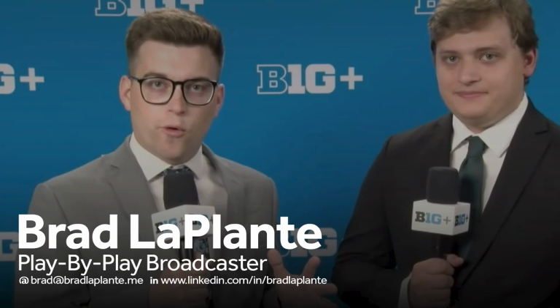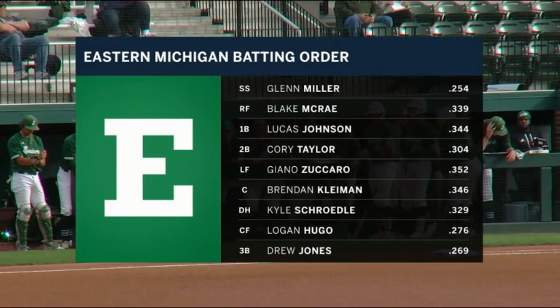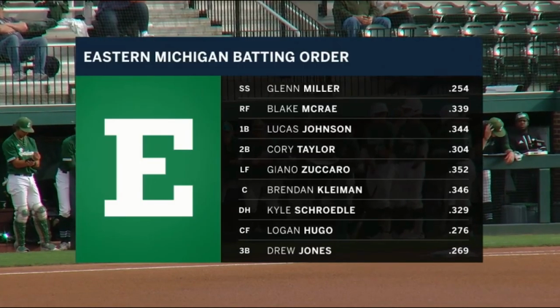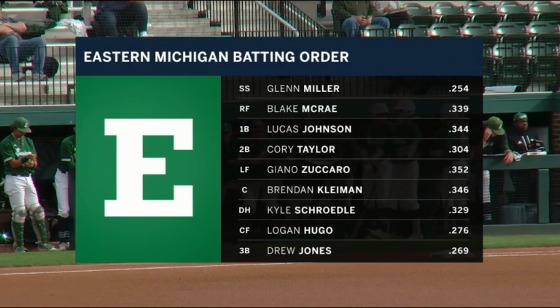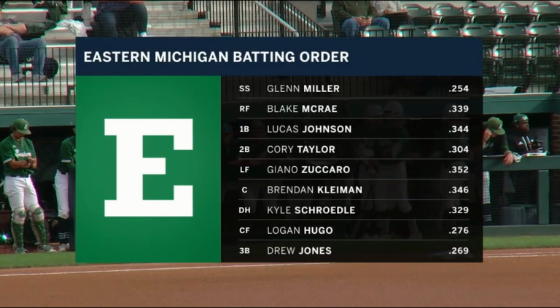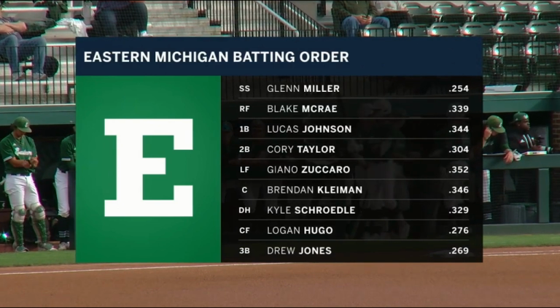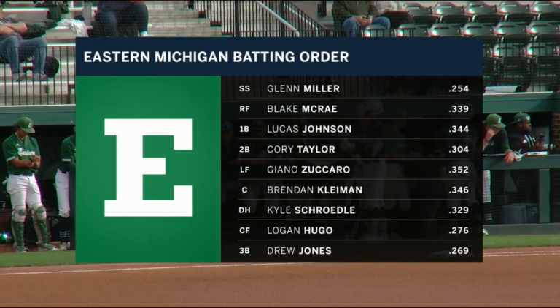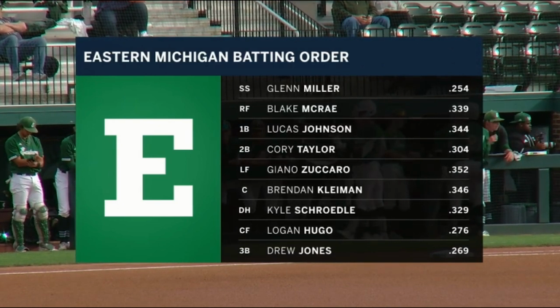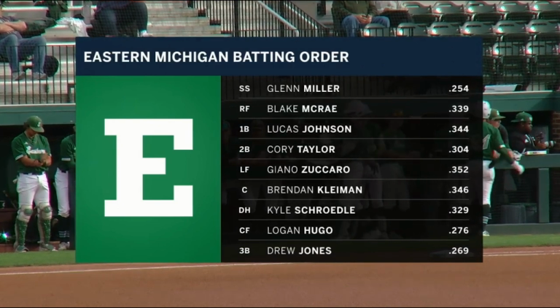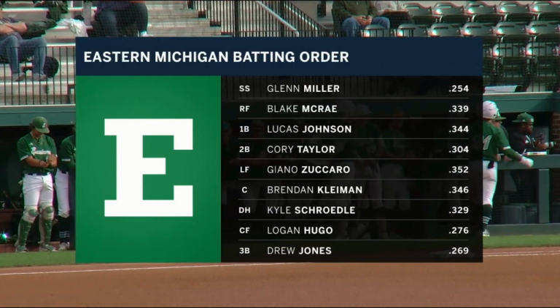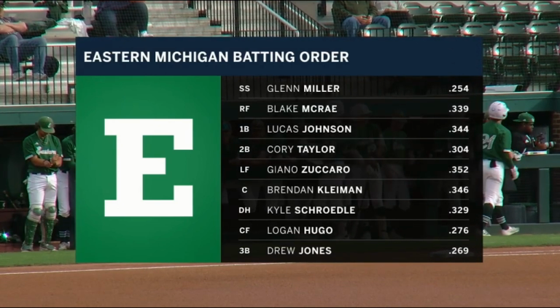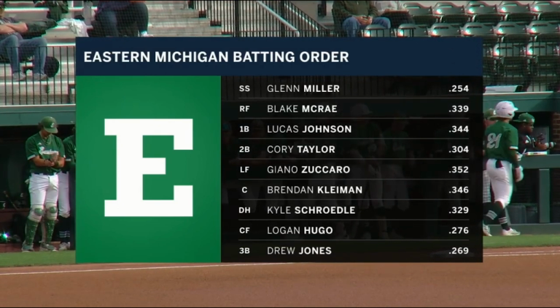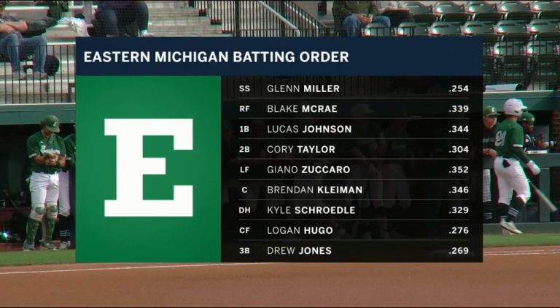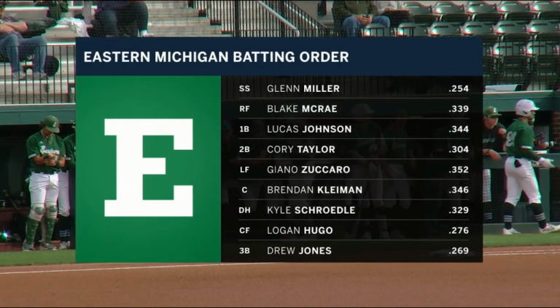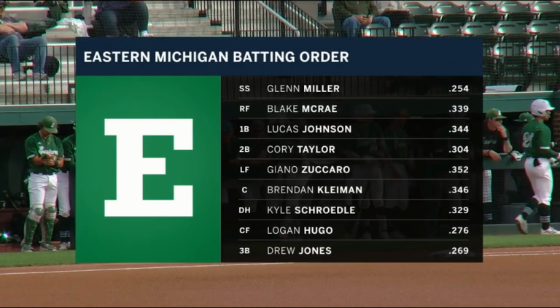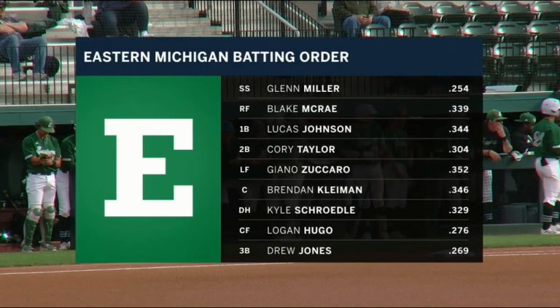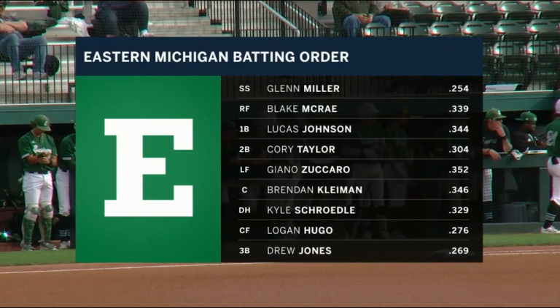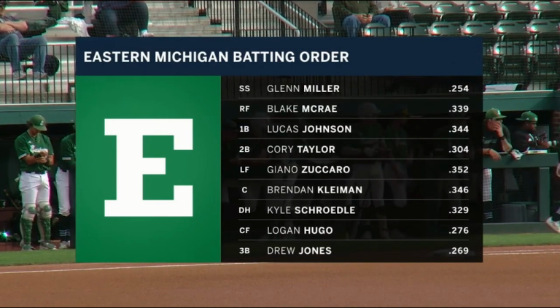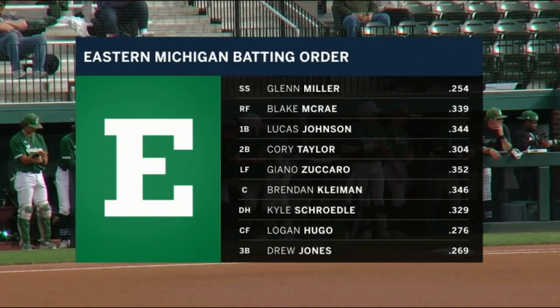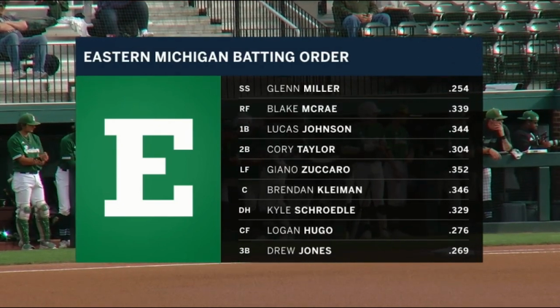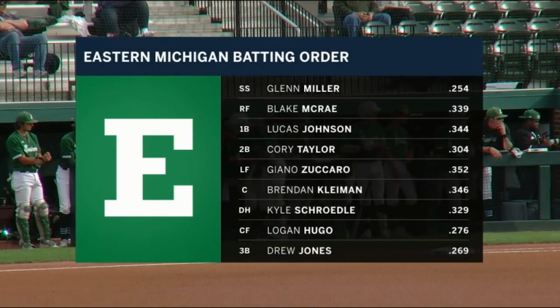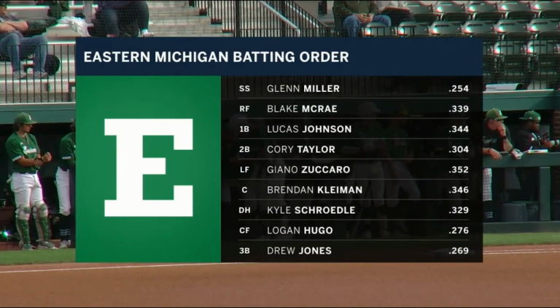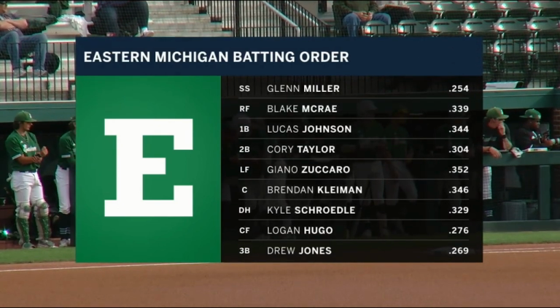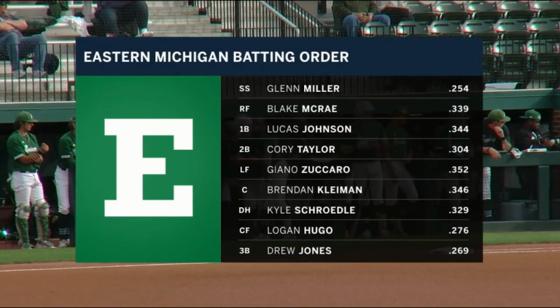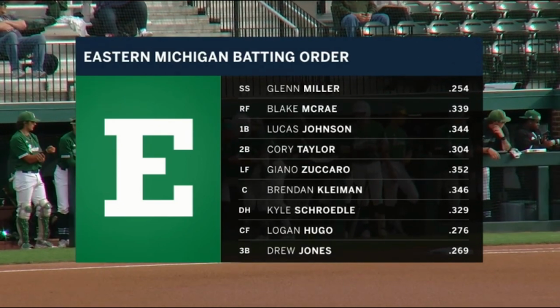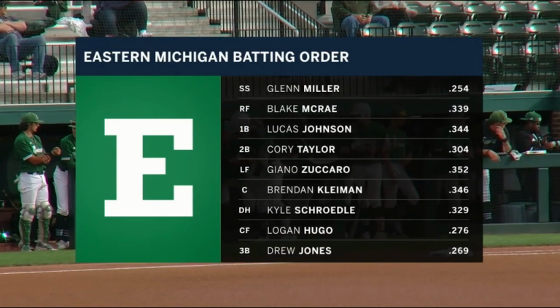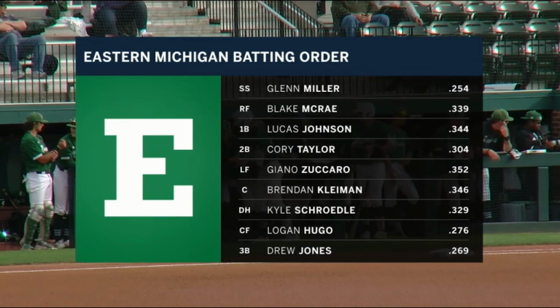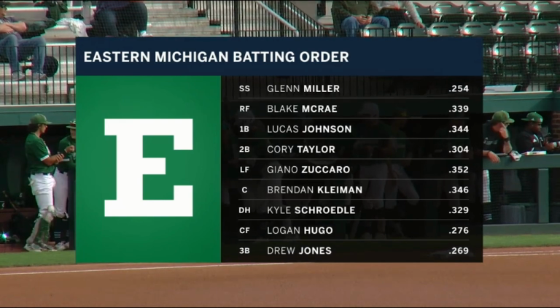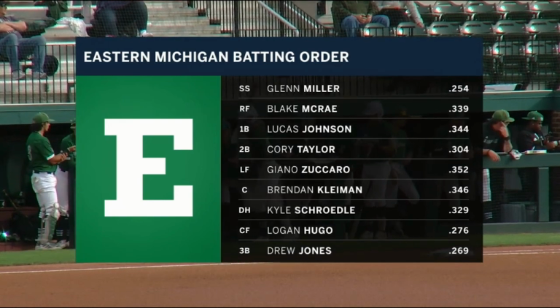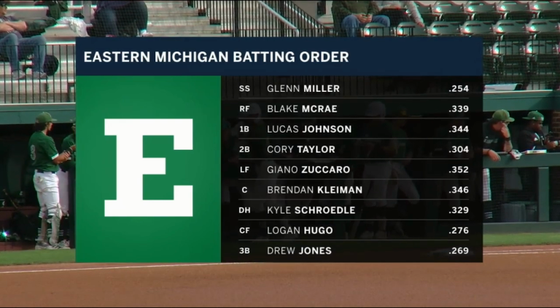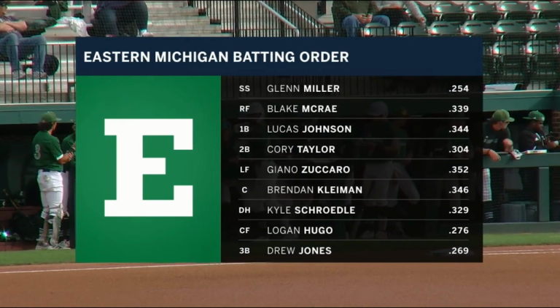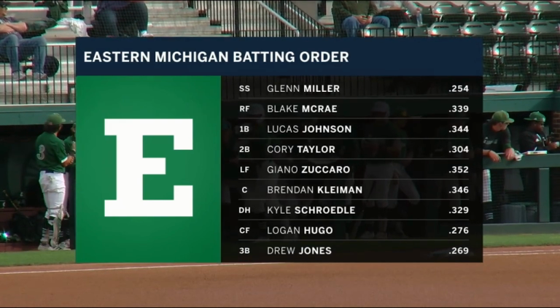Michigan batting order — Miller's in the leadoff spot, but Lucas Johnson looks like a player to watch in that three hole.